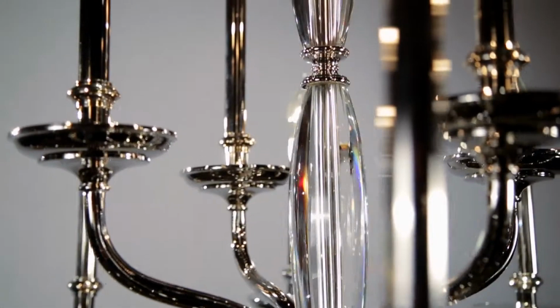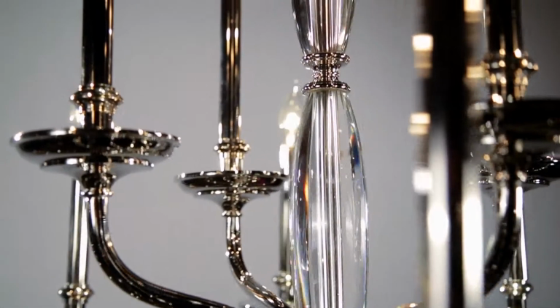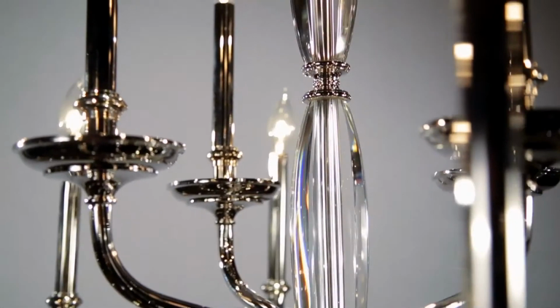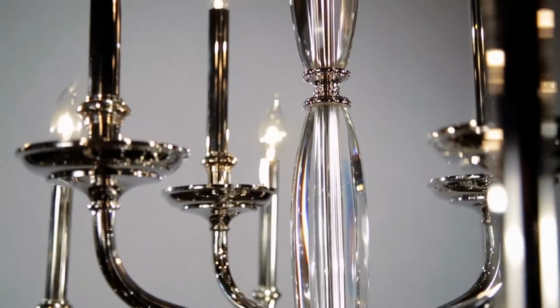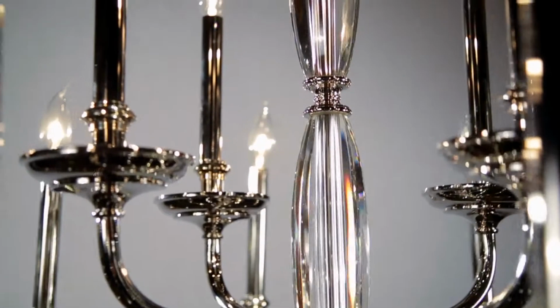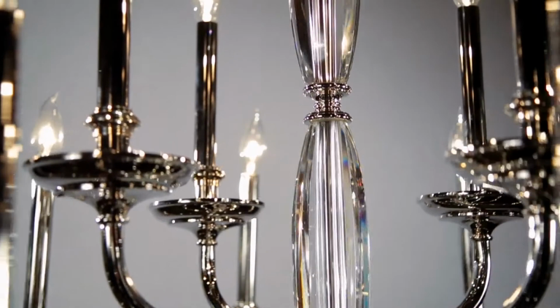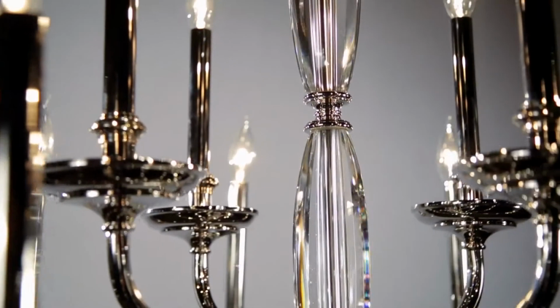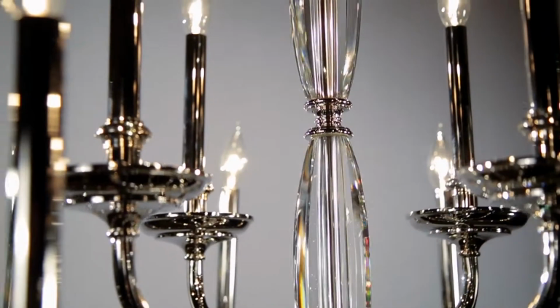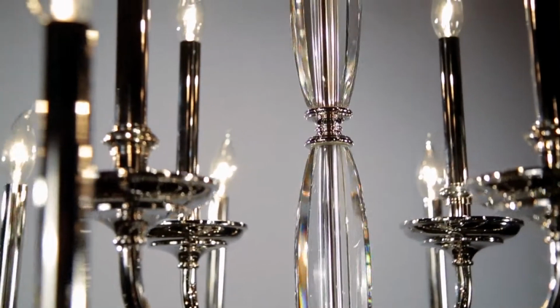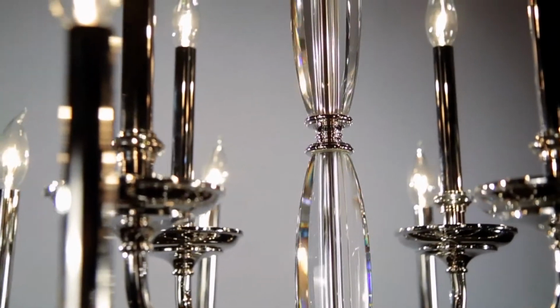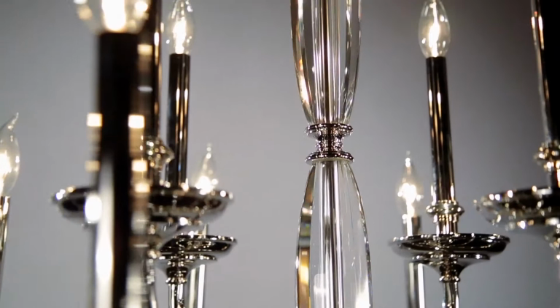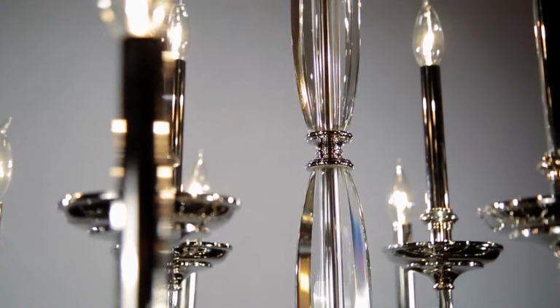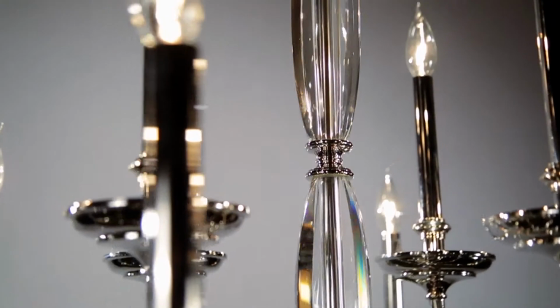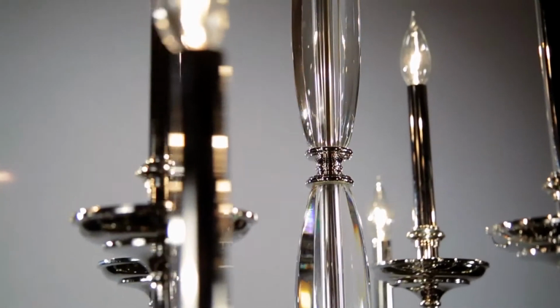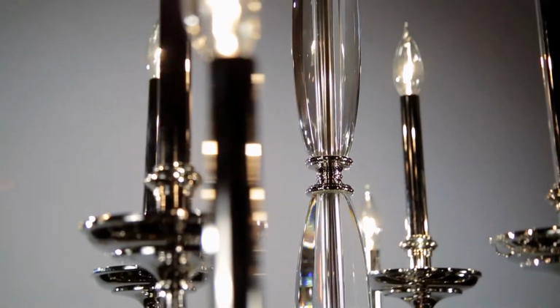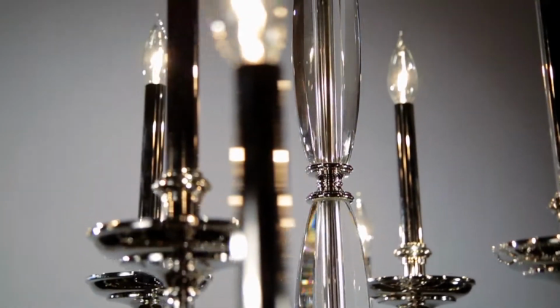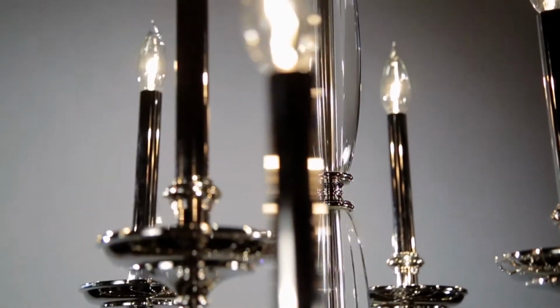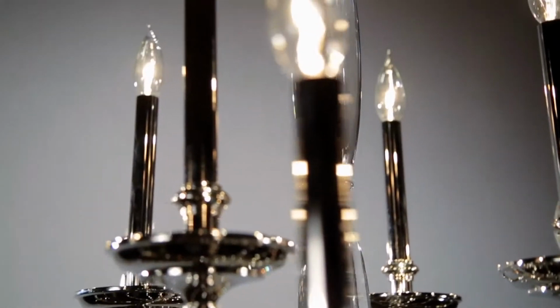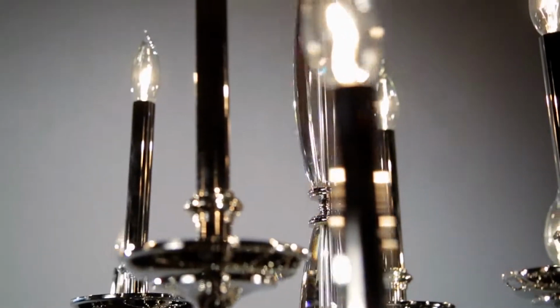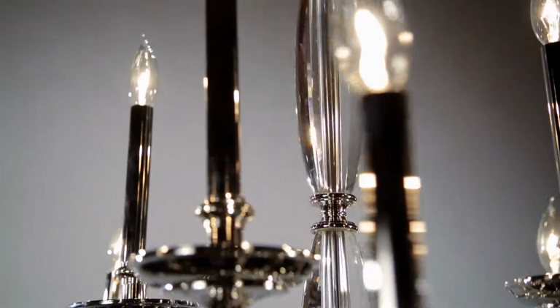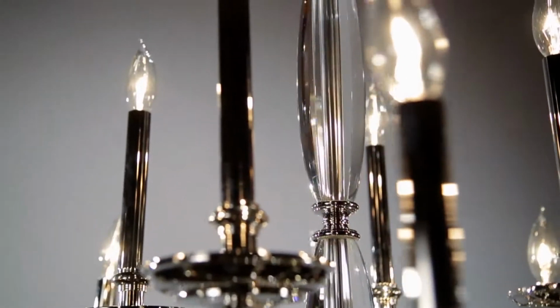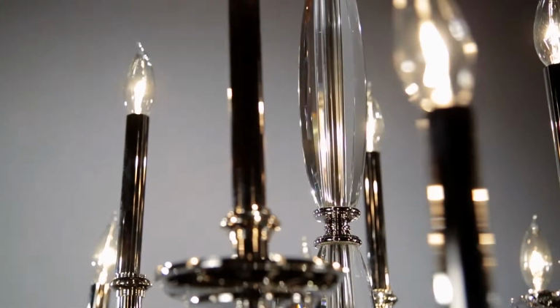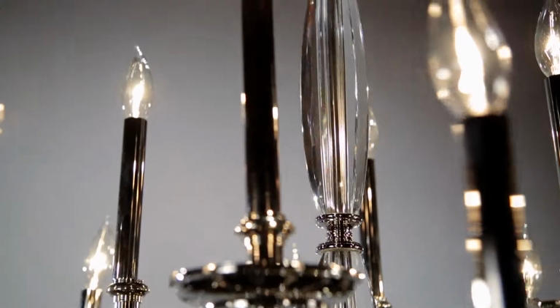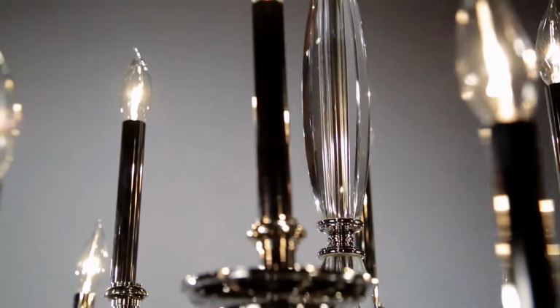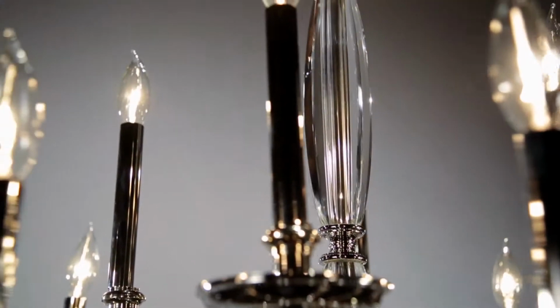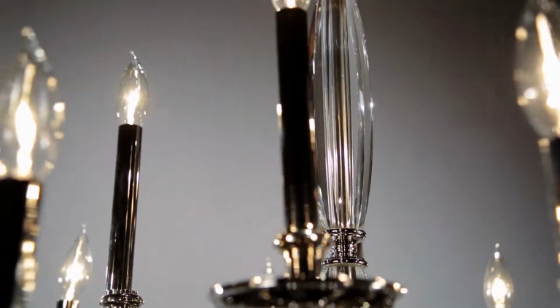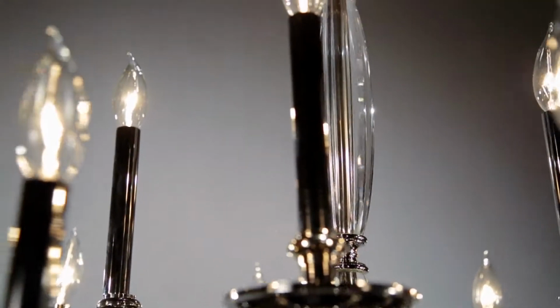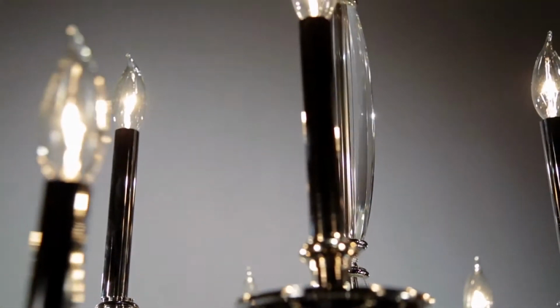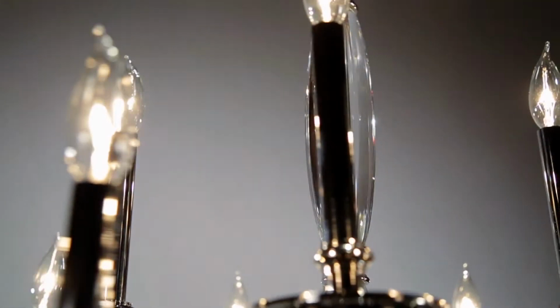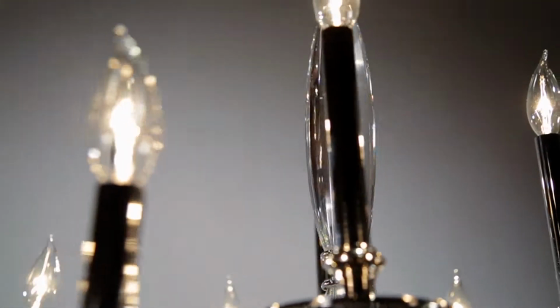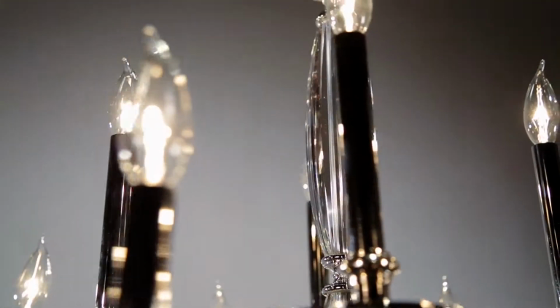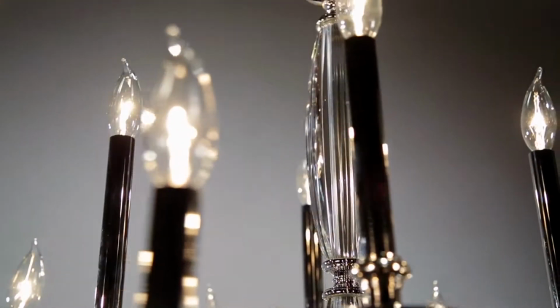Available in aged brass and polished nickel, Lauderhill is offered in two chandelier and sconce sizes.